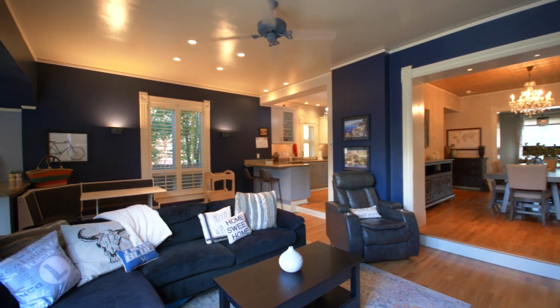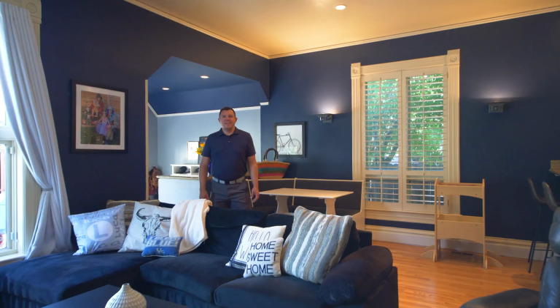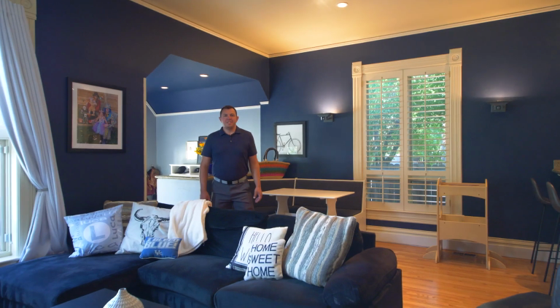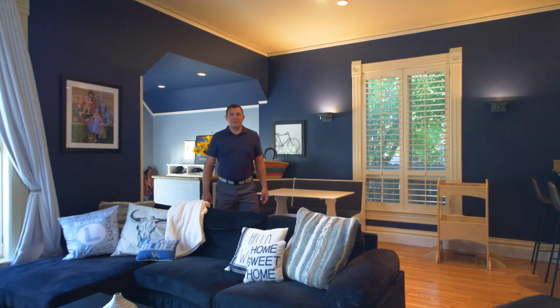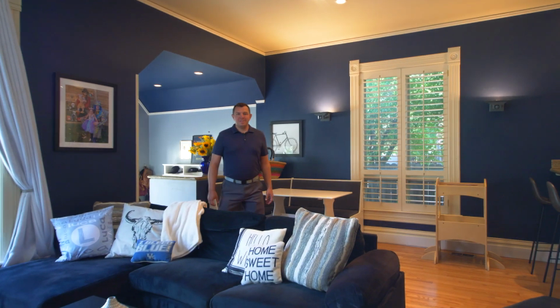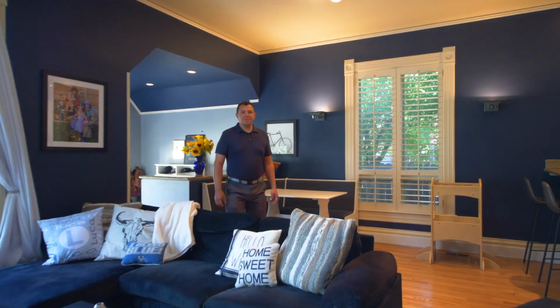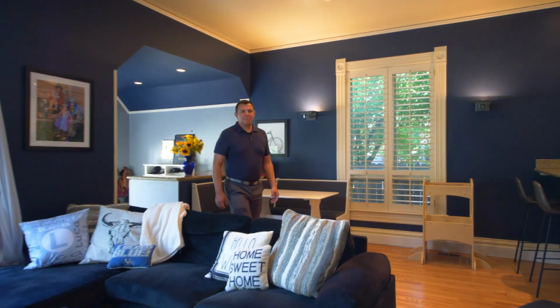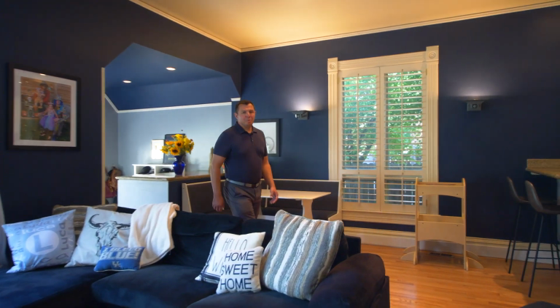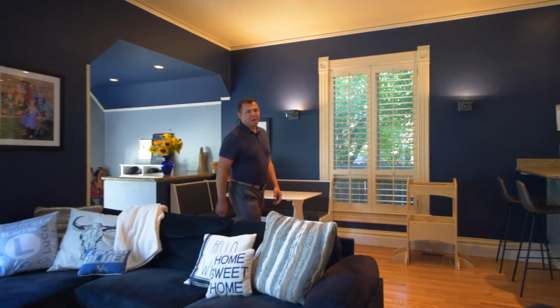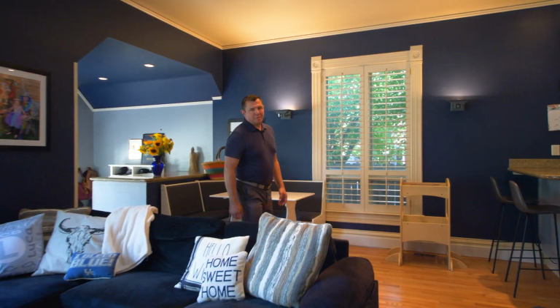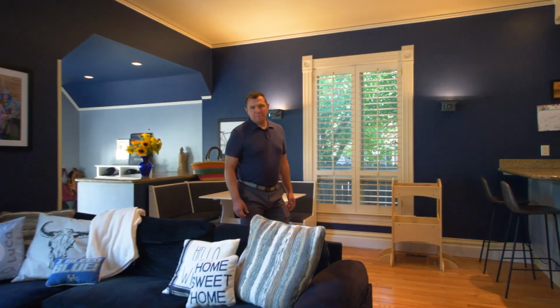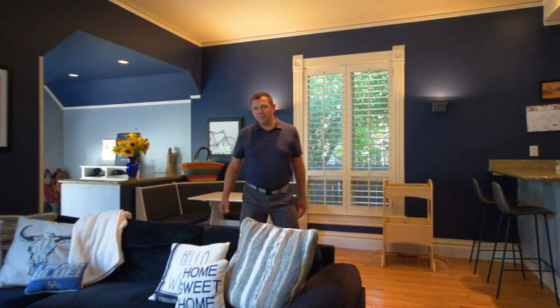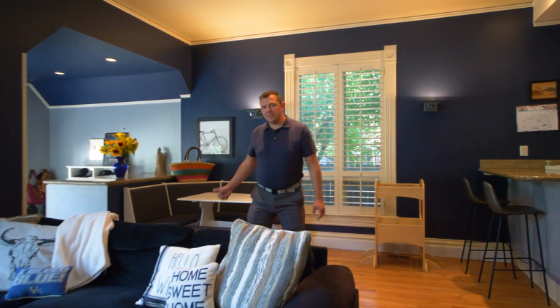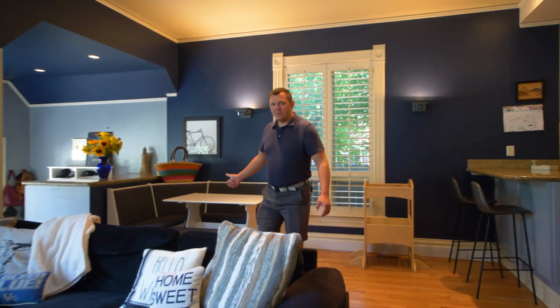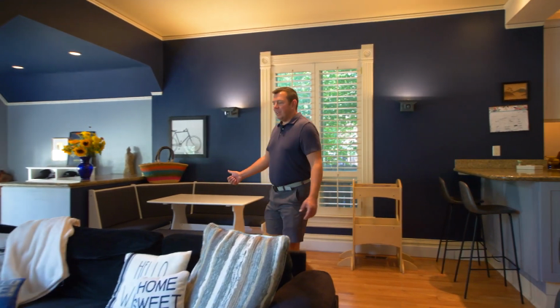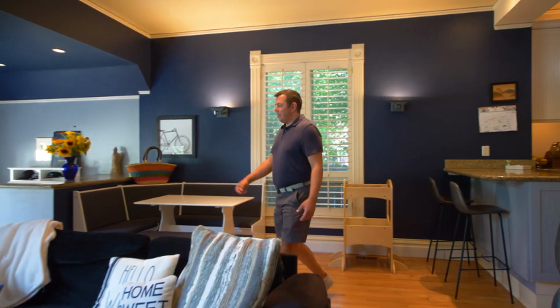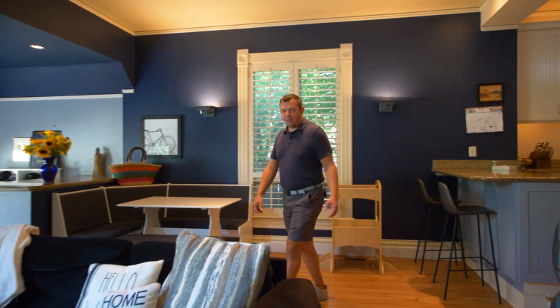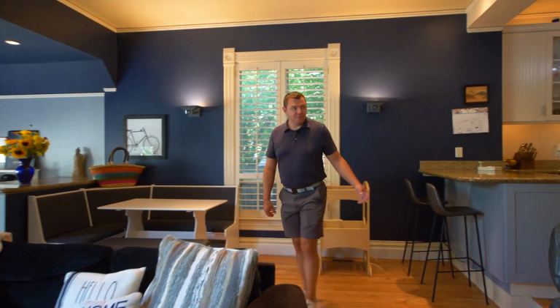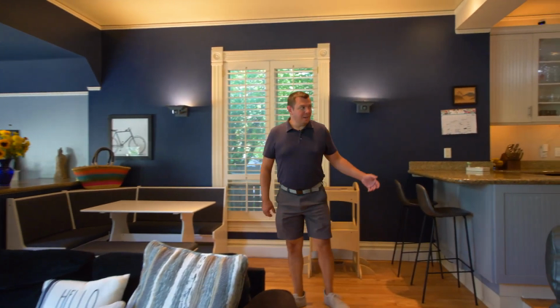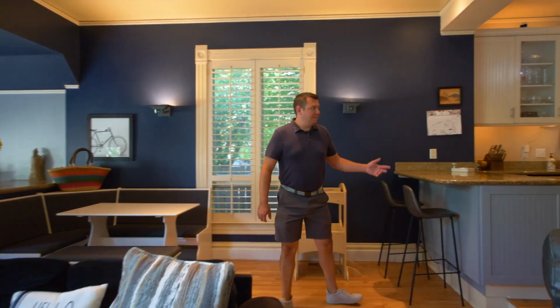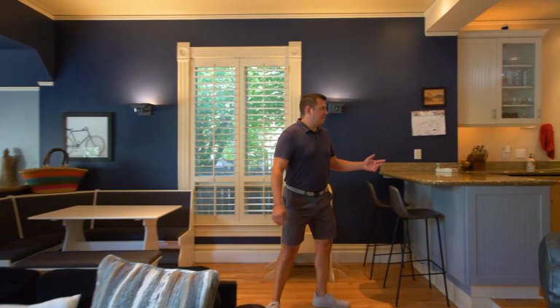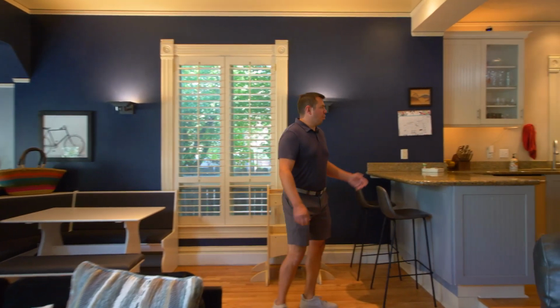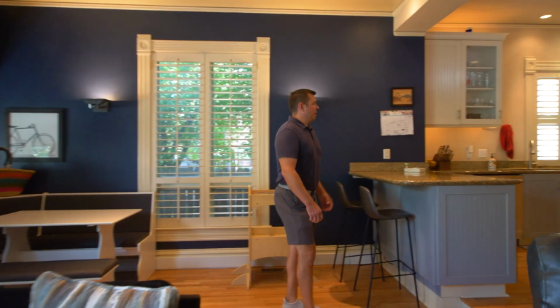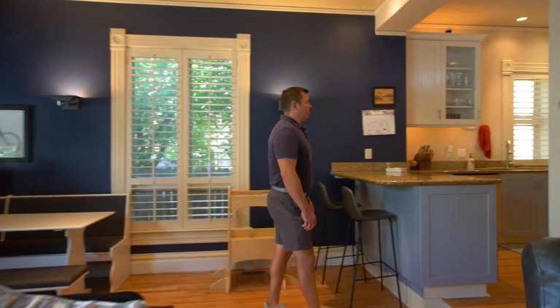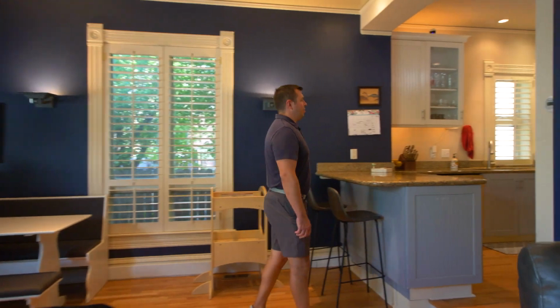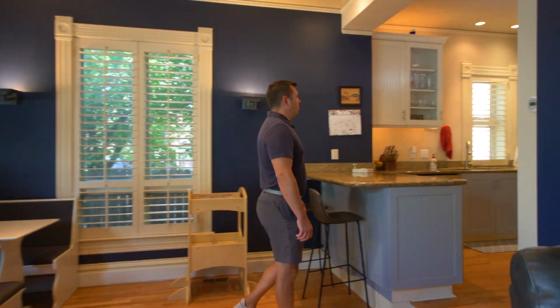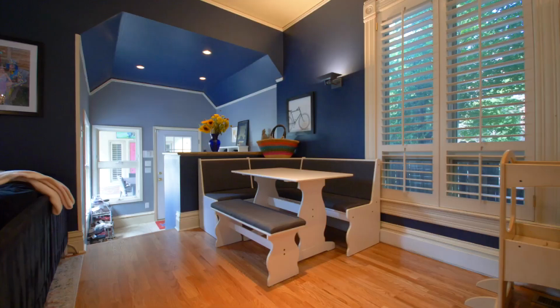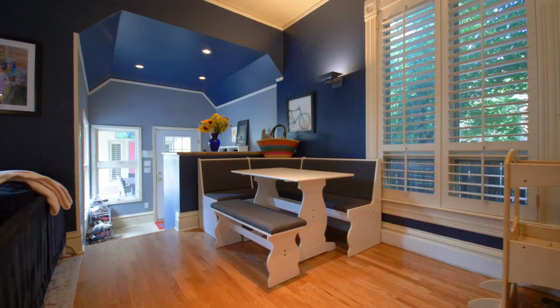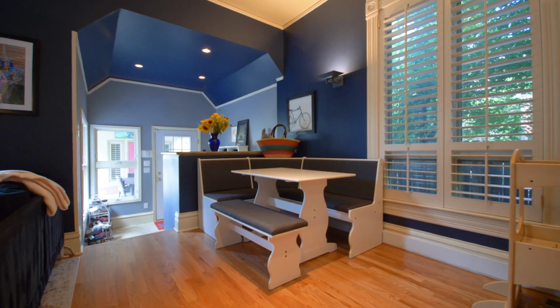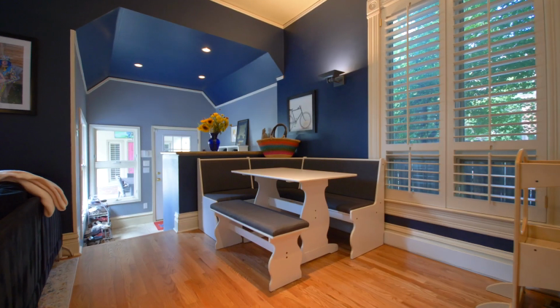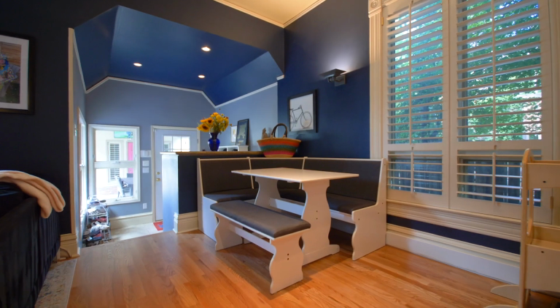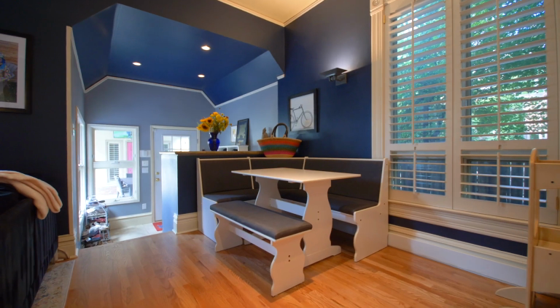The spacious great room offers a breakfast nook and feeds right into the gourmet kitchen with upgraded appliances.